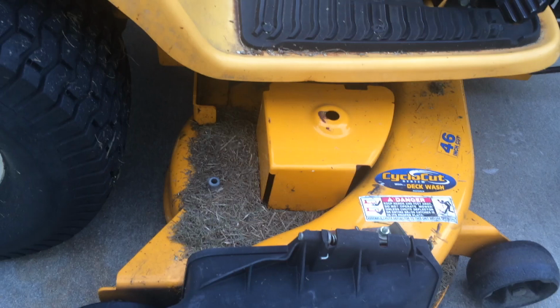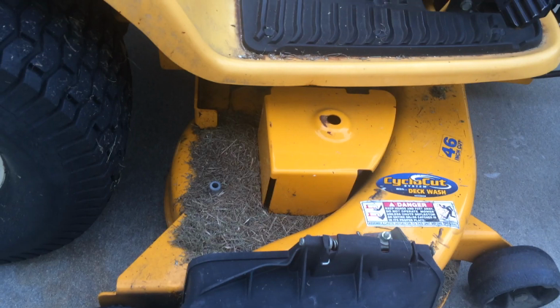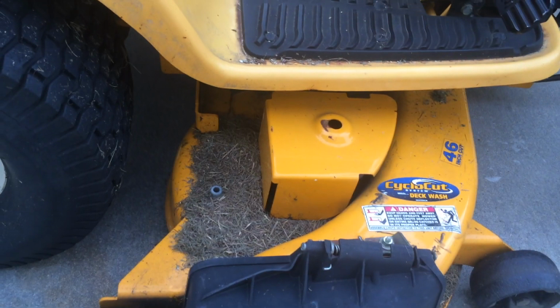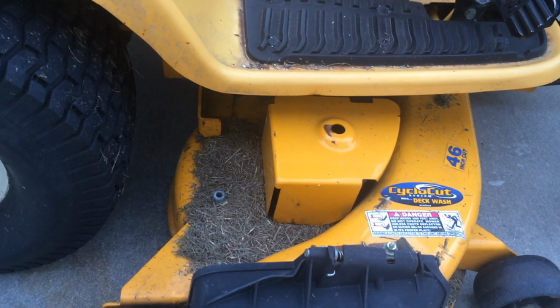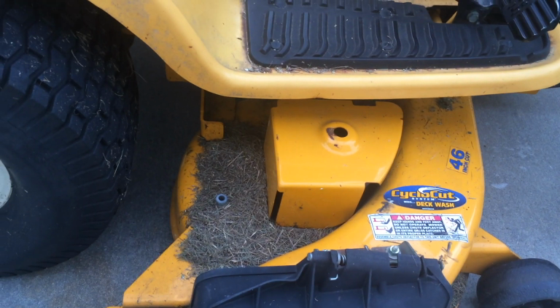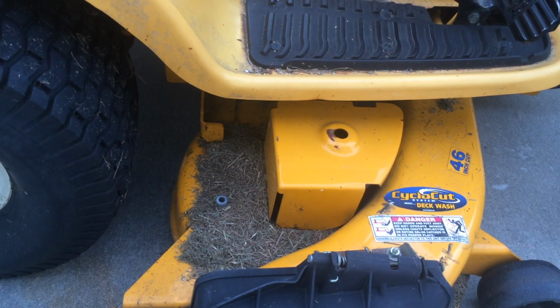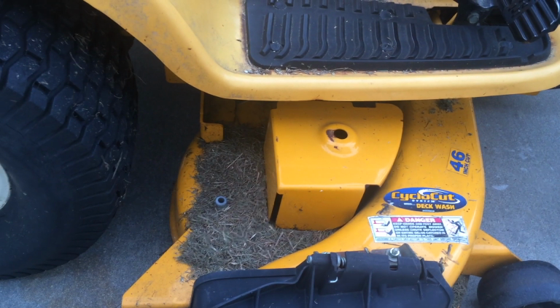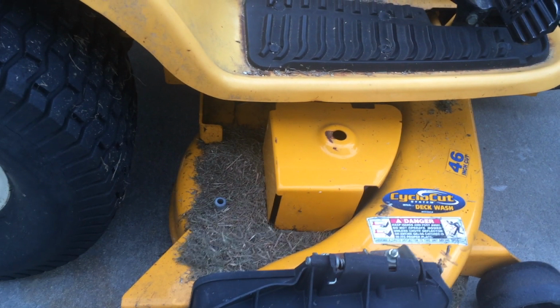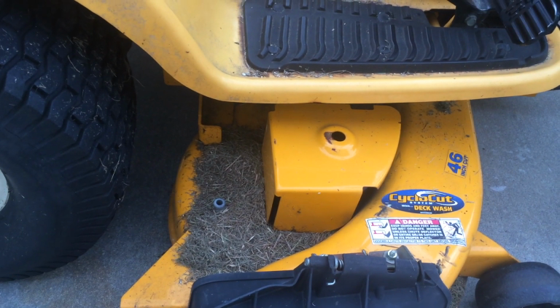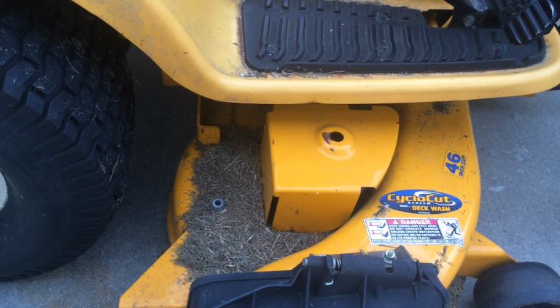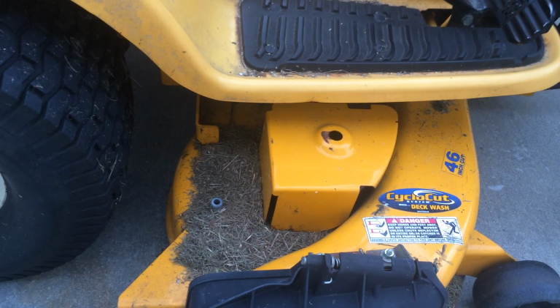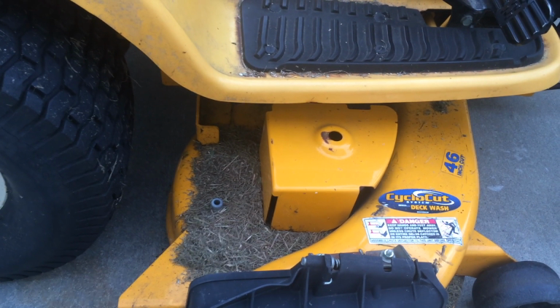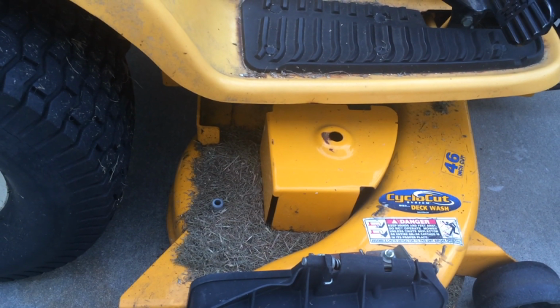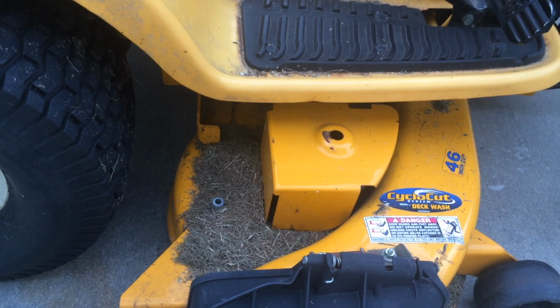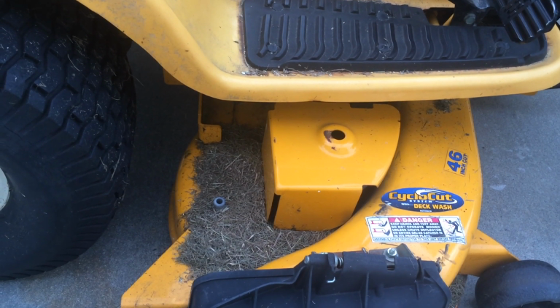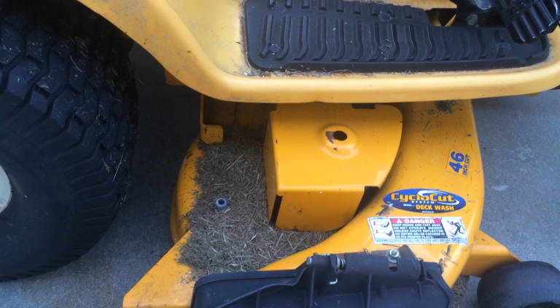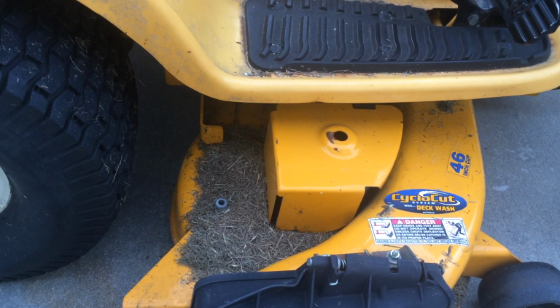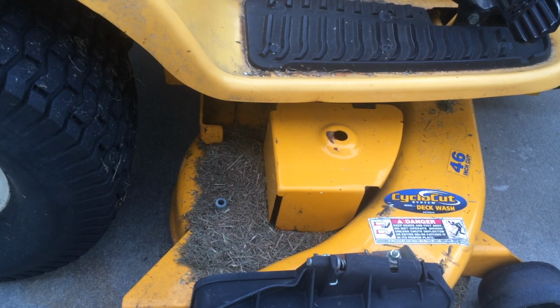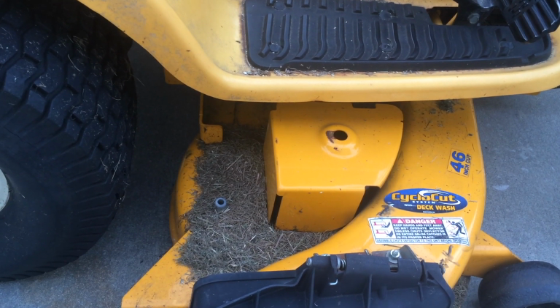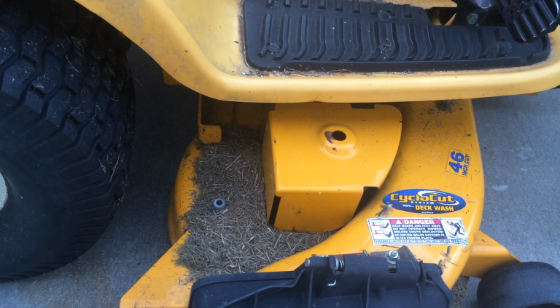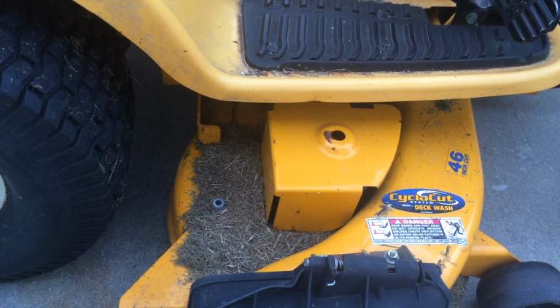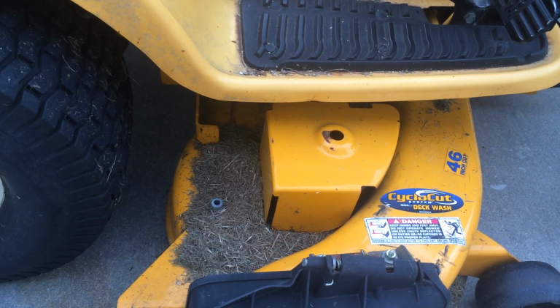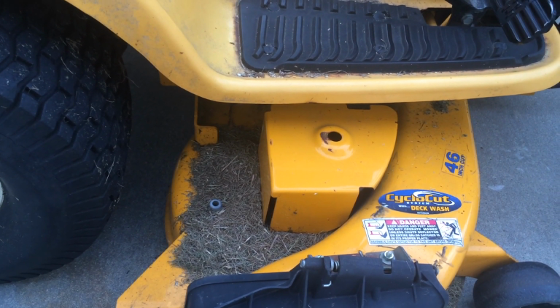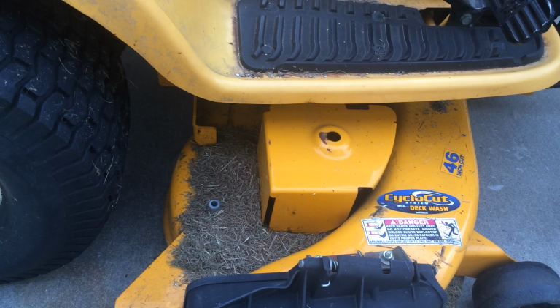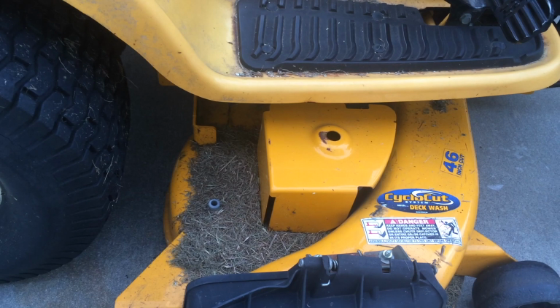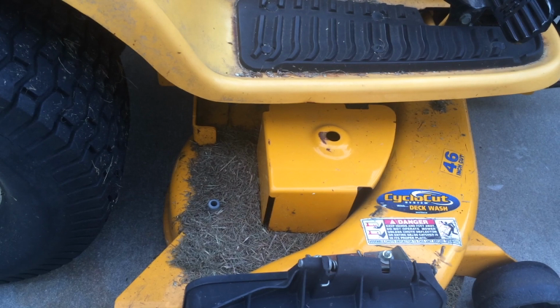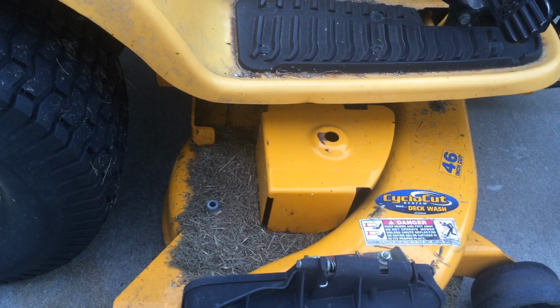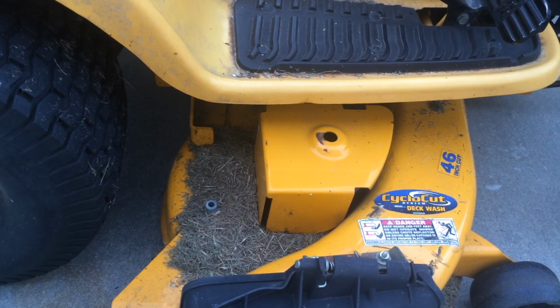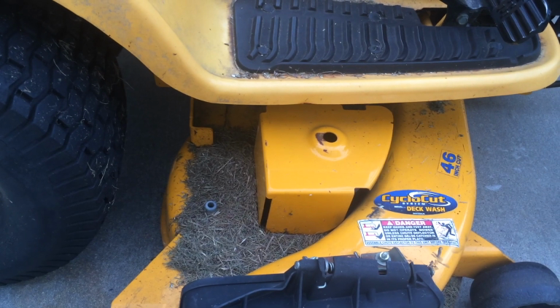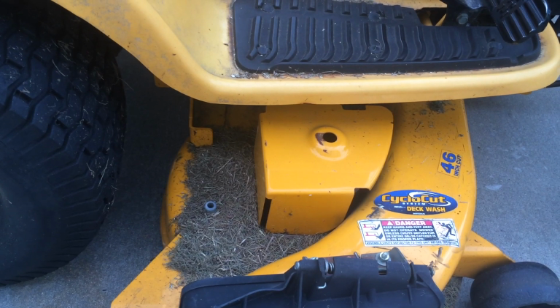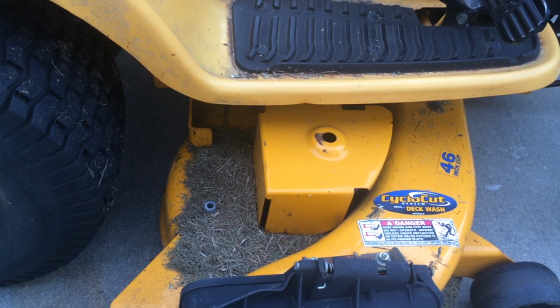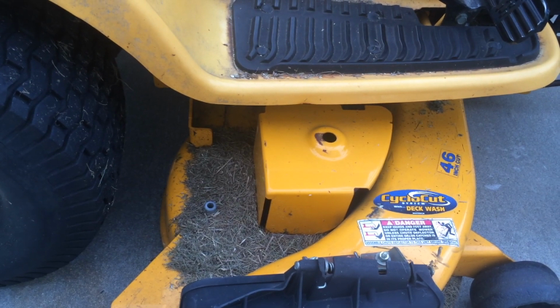This is the slowest mower deck in the industry. You have to crawl along to get the cut good.